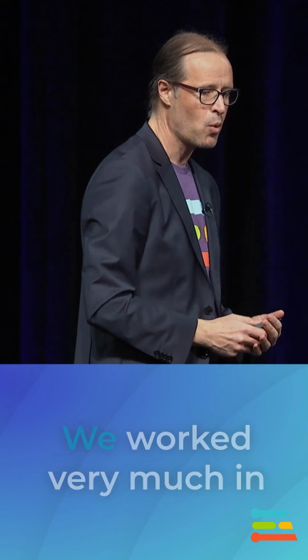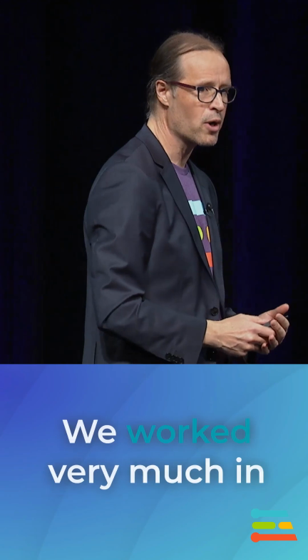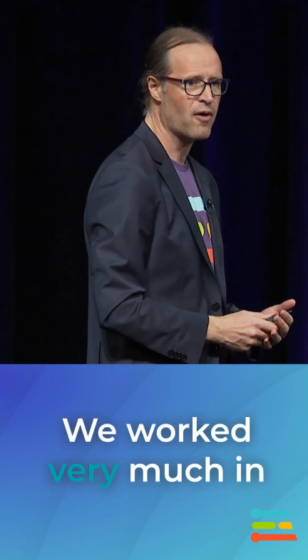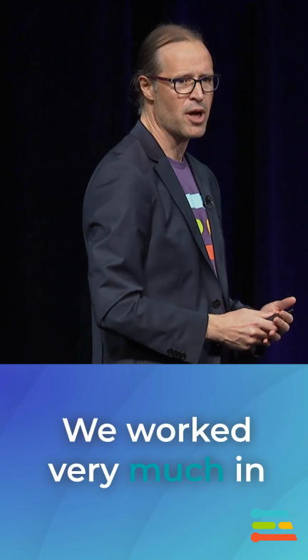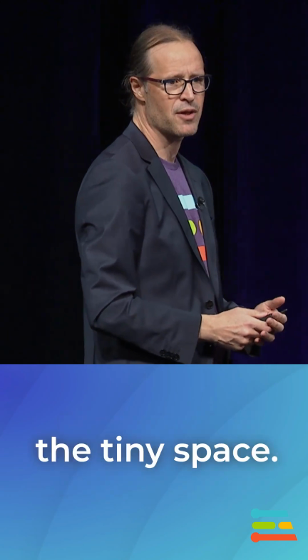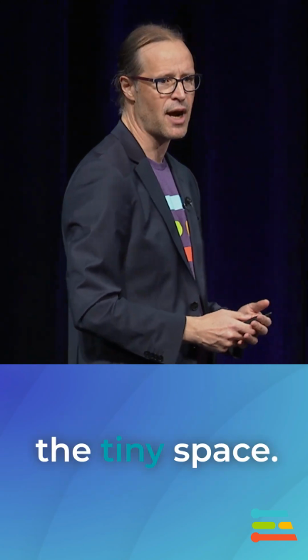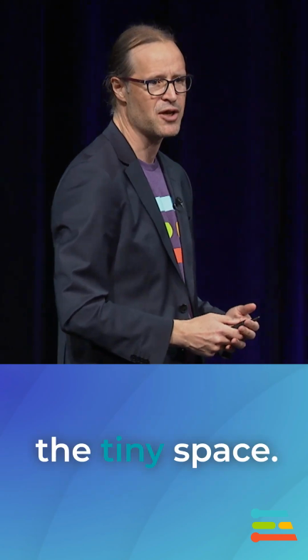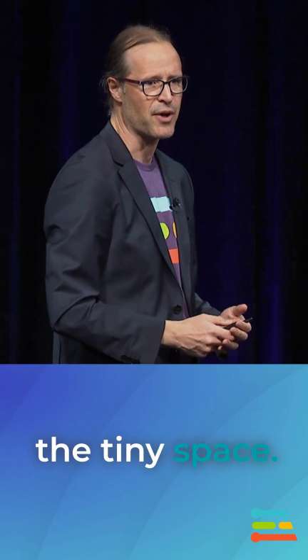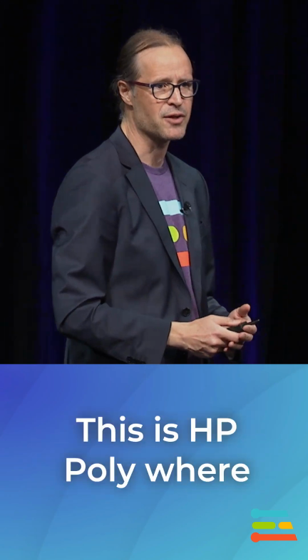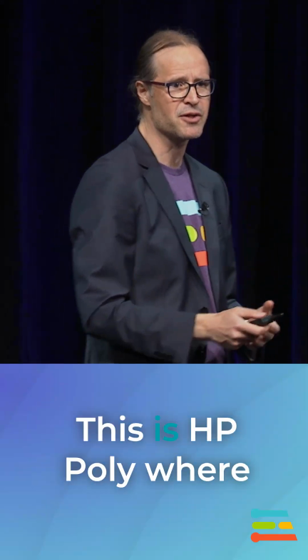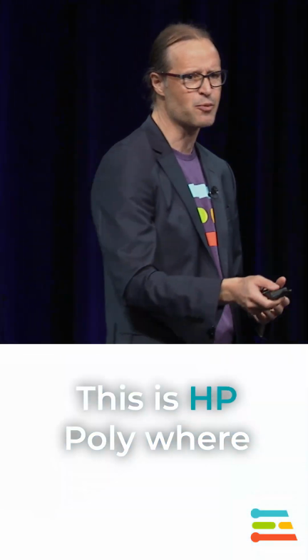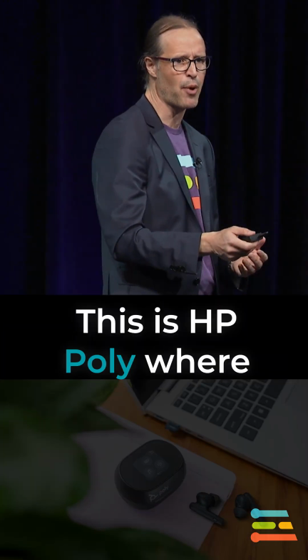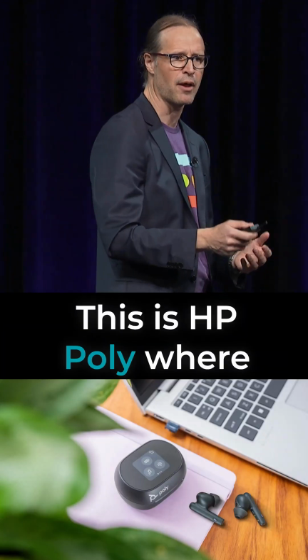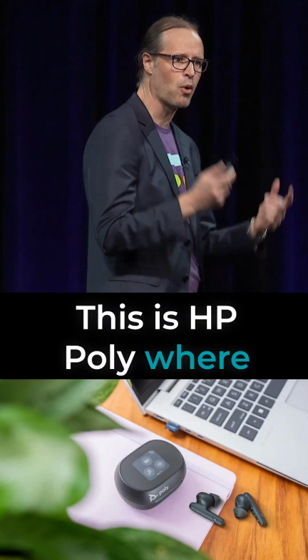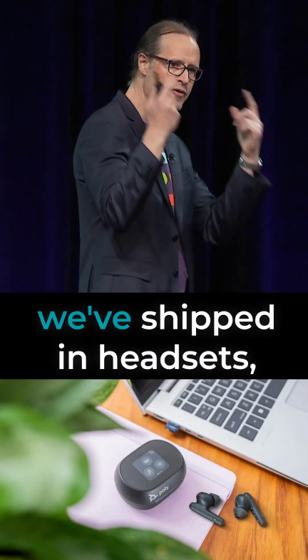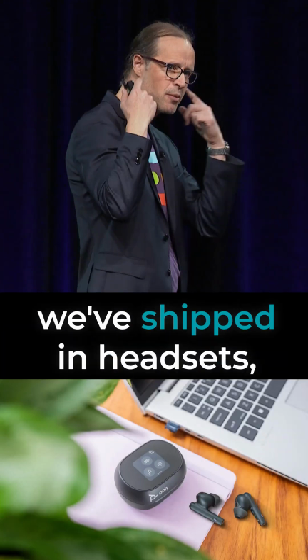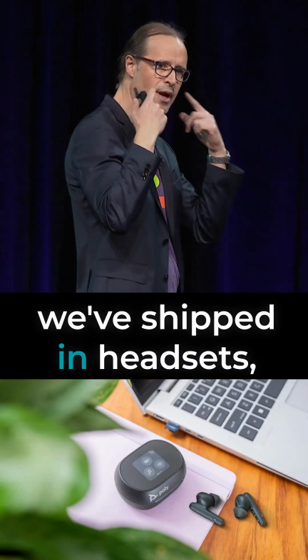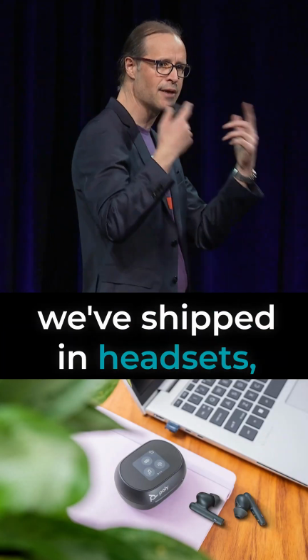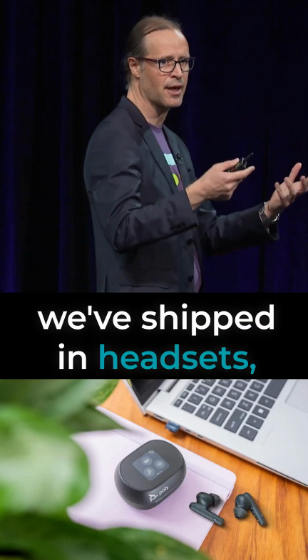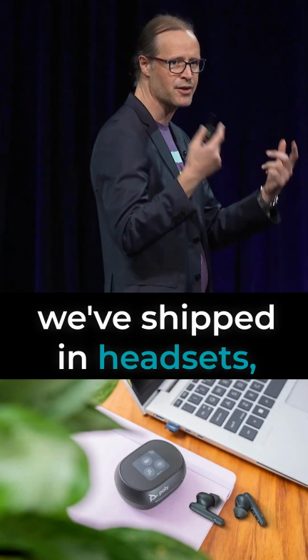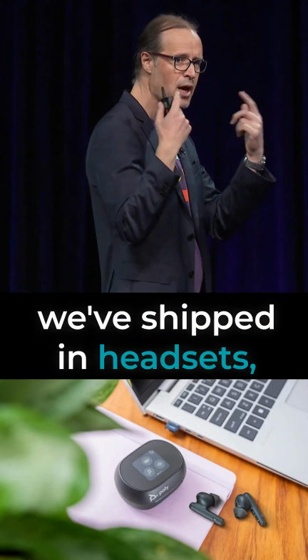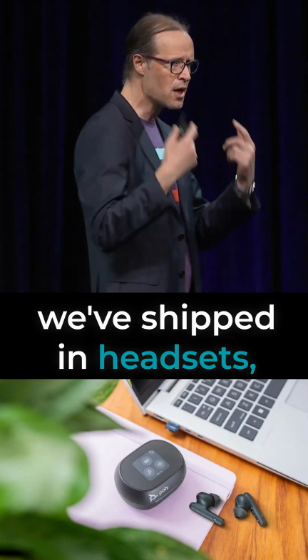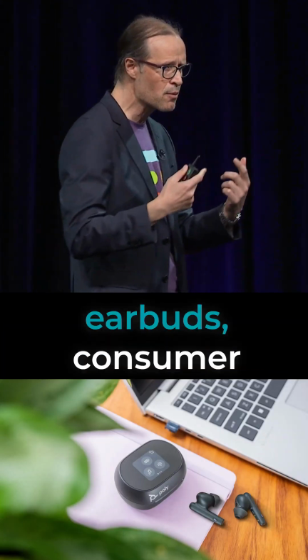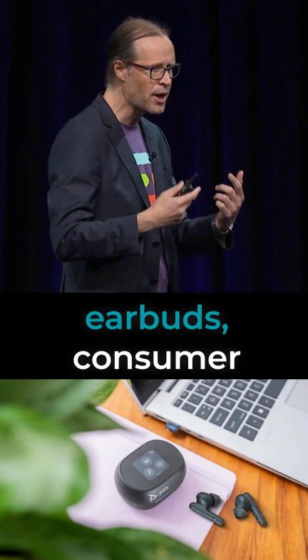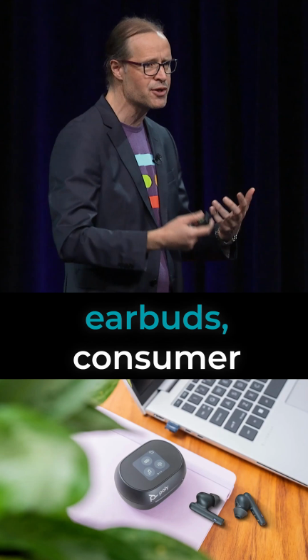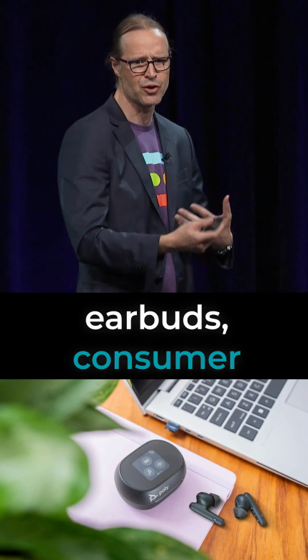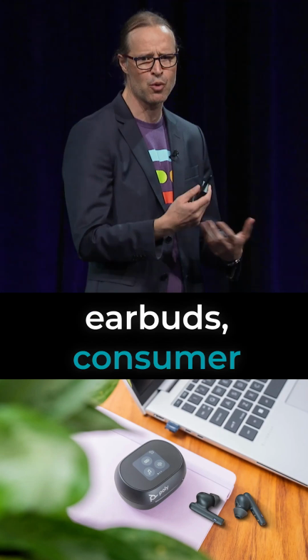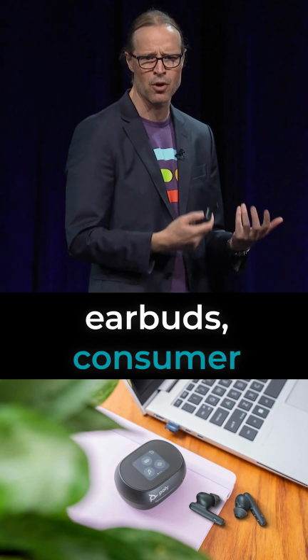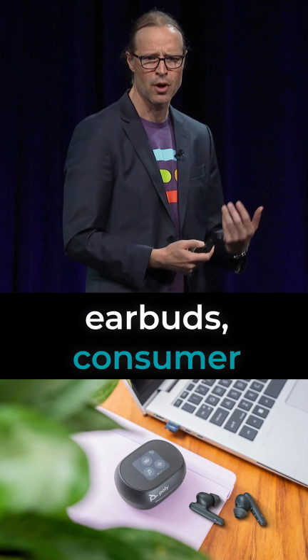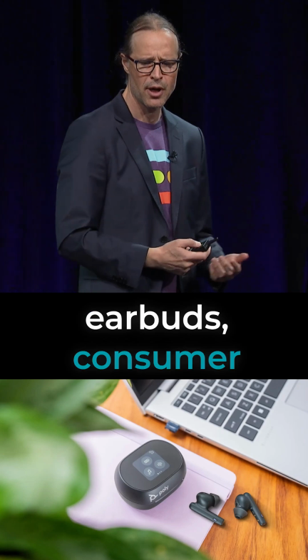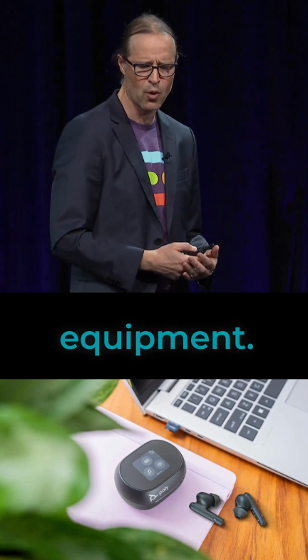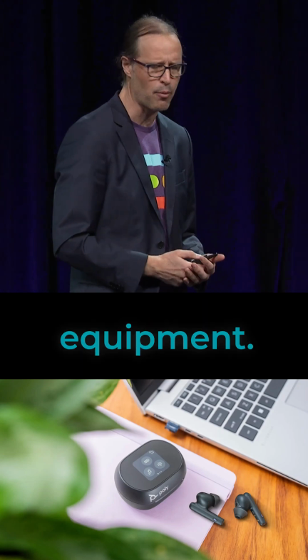We work very much in the tiny space. This is HP Poly, where we've shipped headsets, earbuds, and consumer equipment.